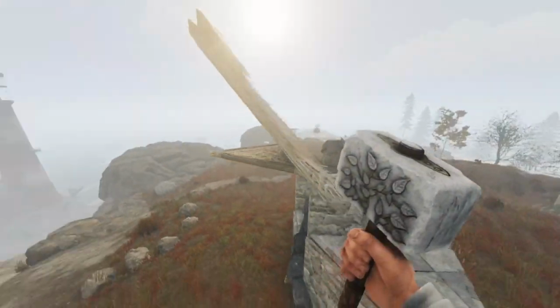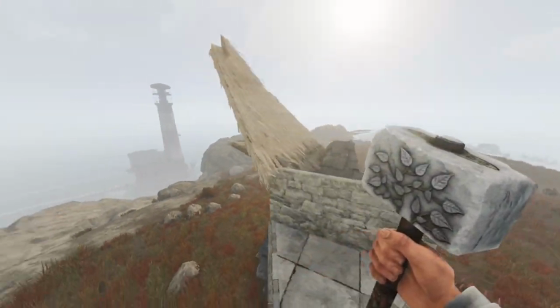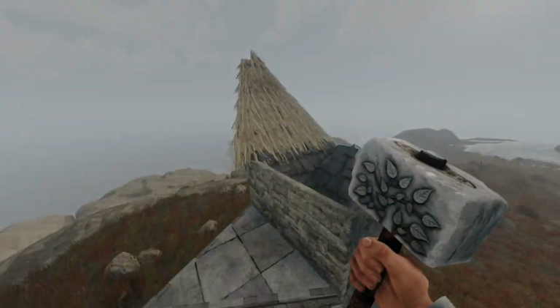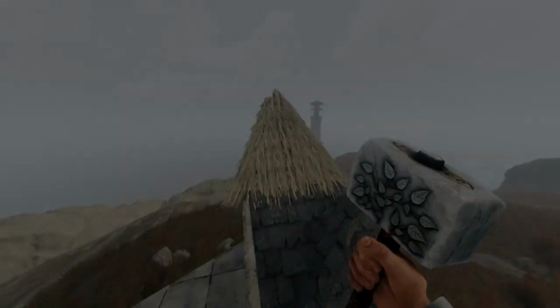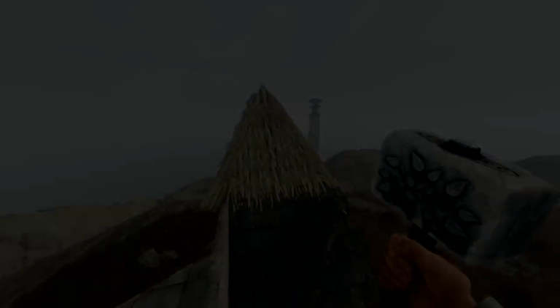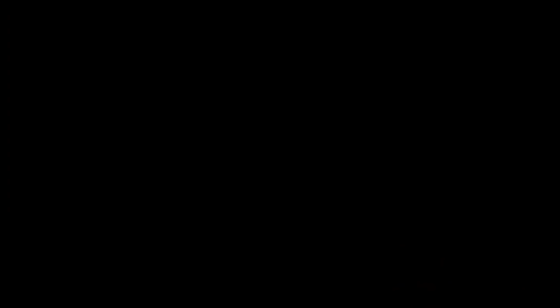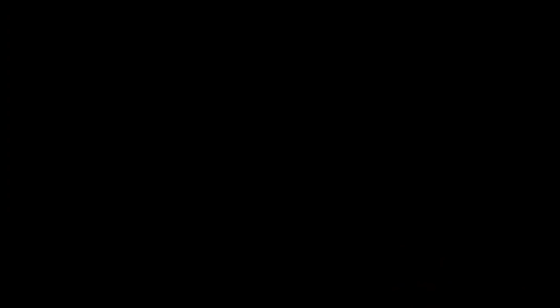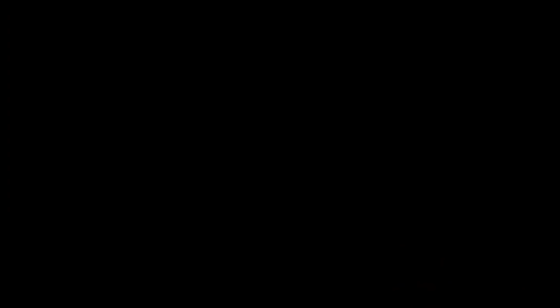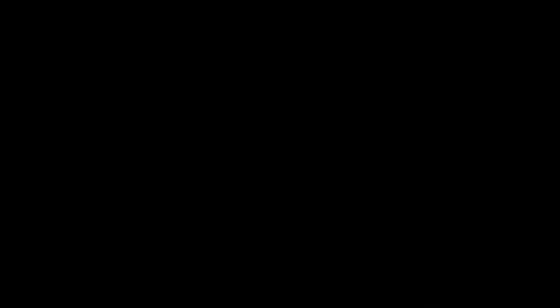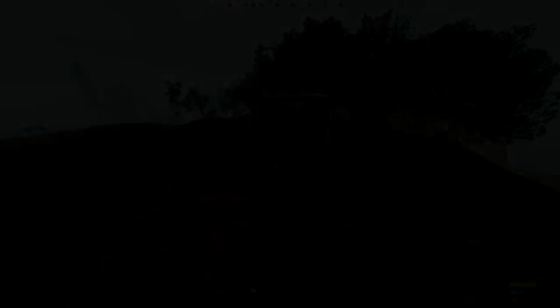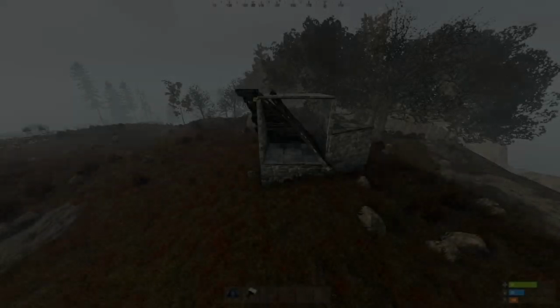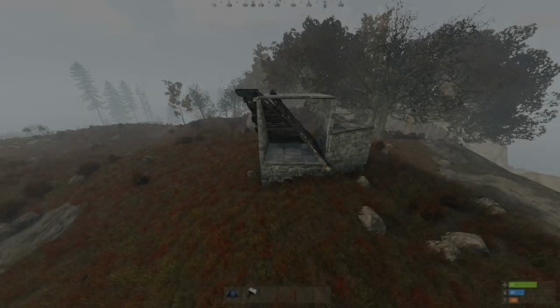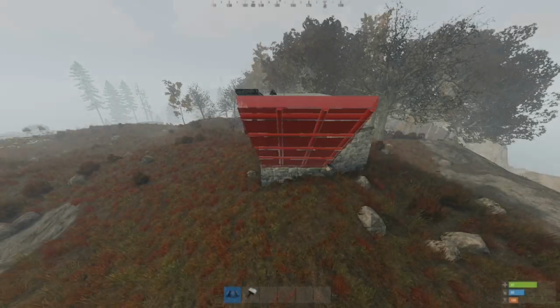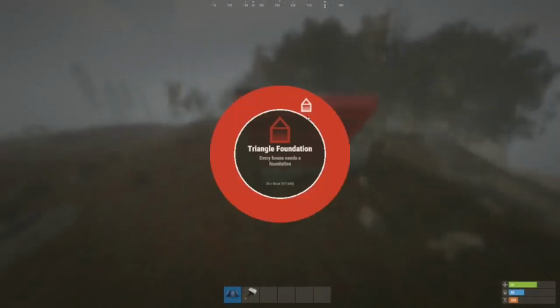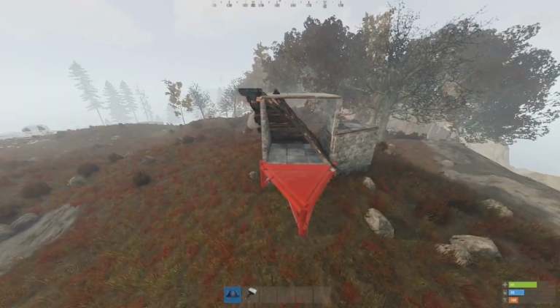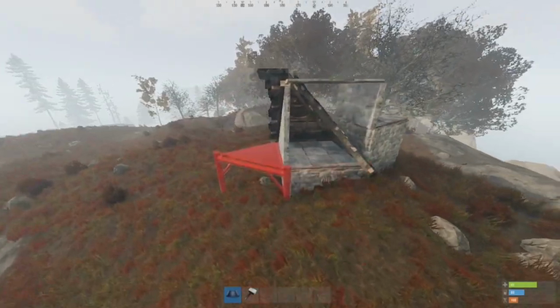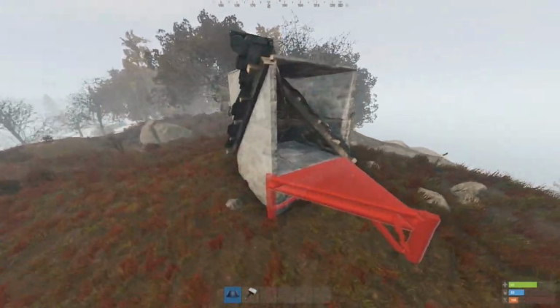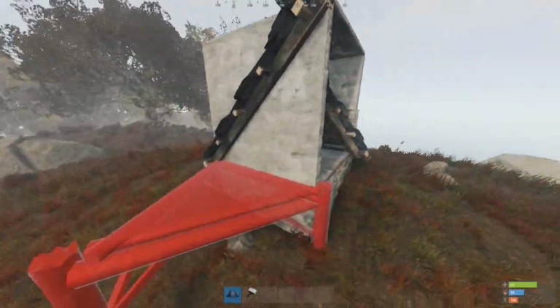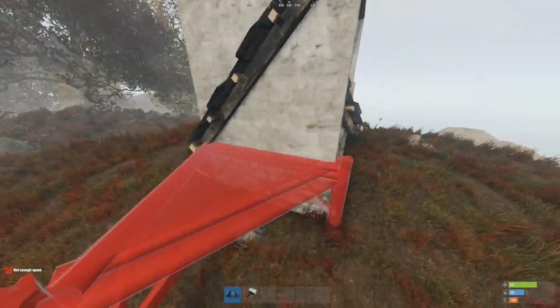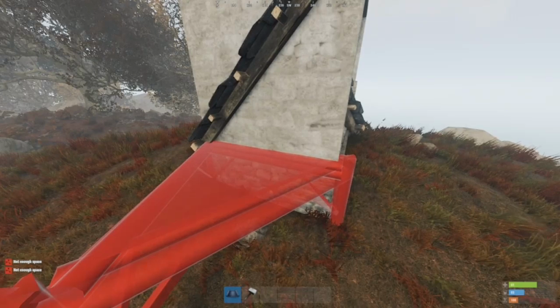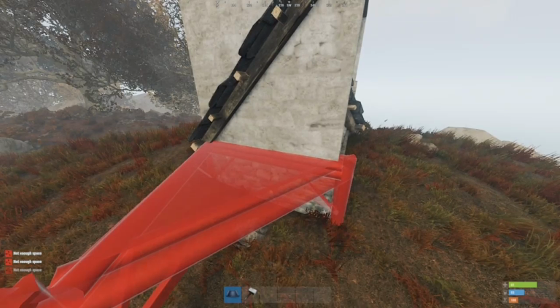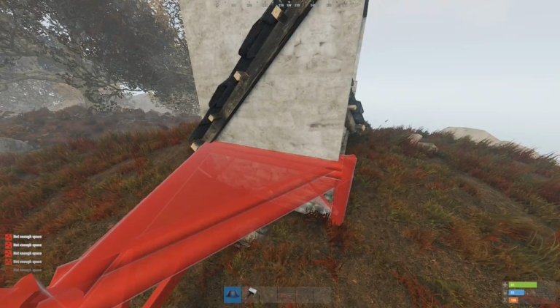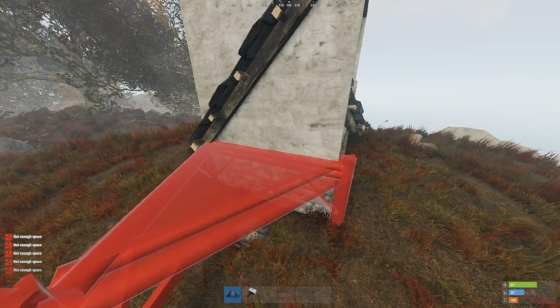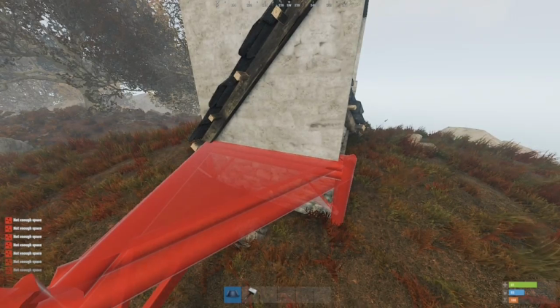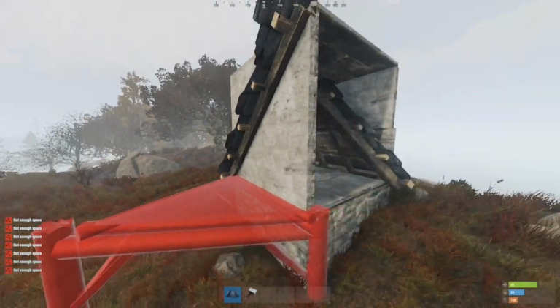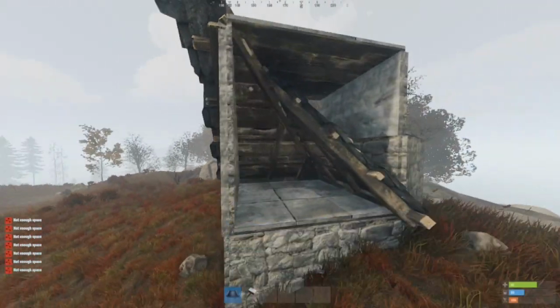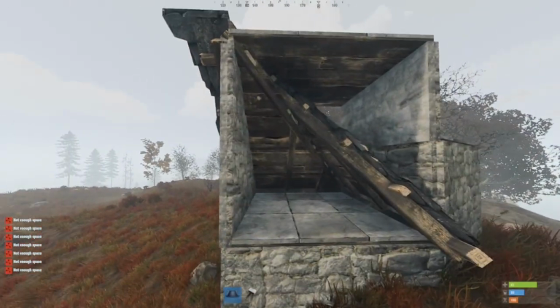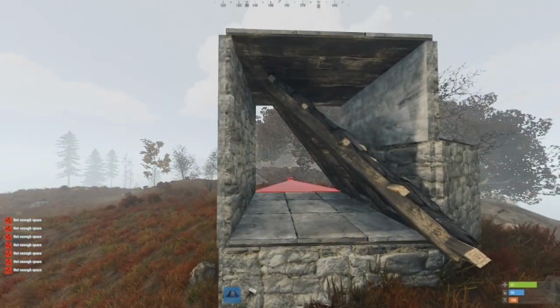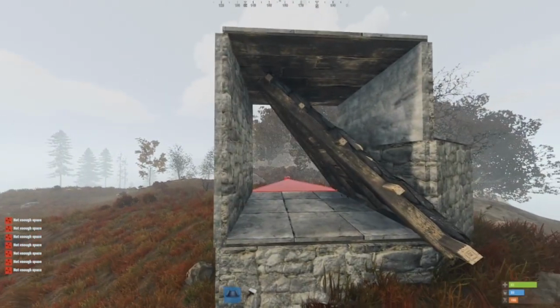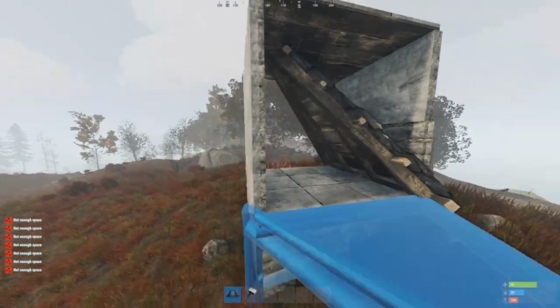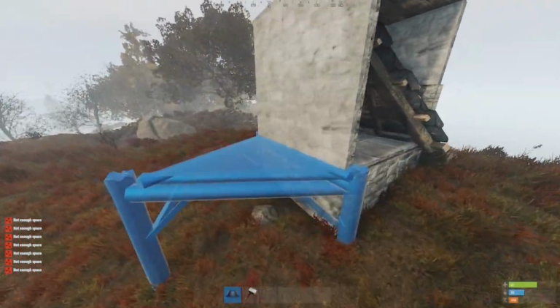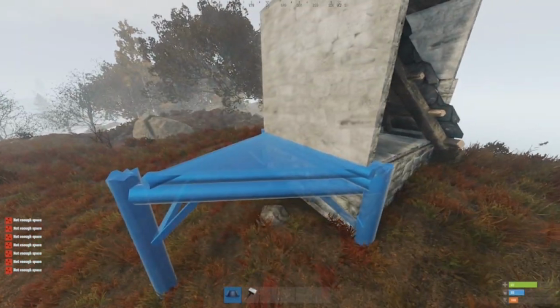Fair warning: roofs can block placement of adjacent foundations, so make sure you have your surrounding footprint in place before installing them.